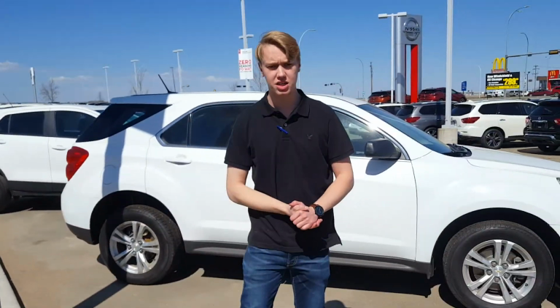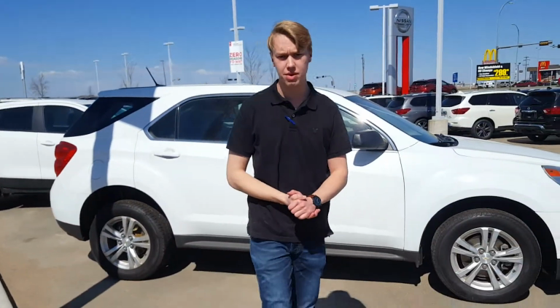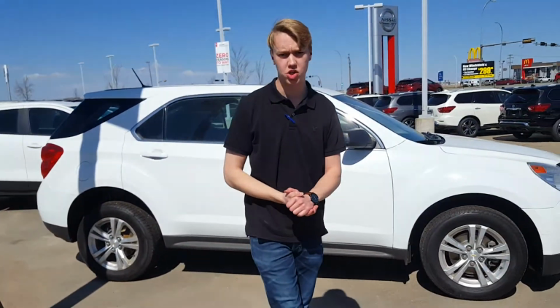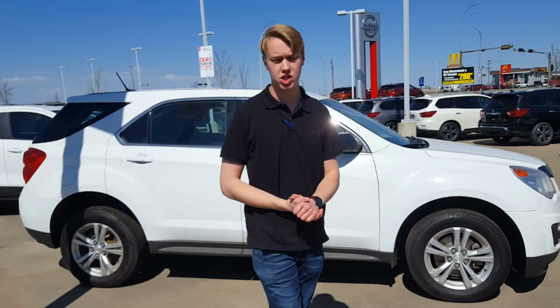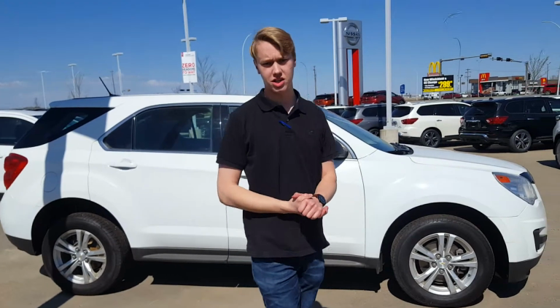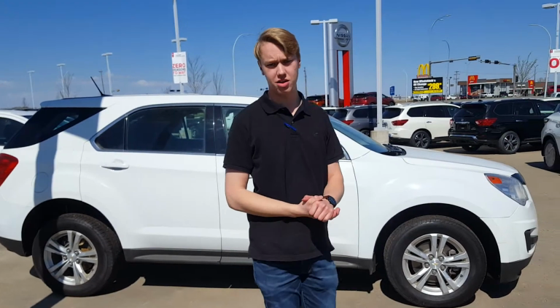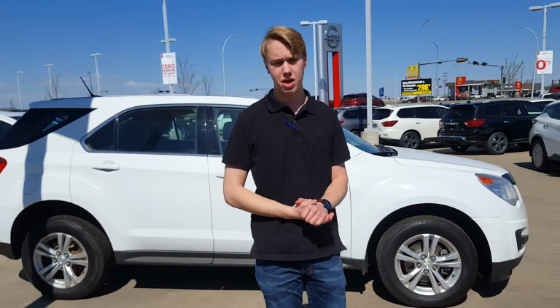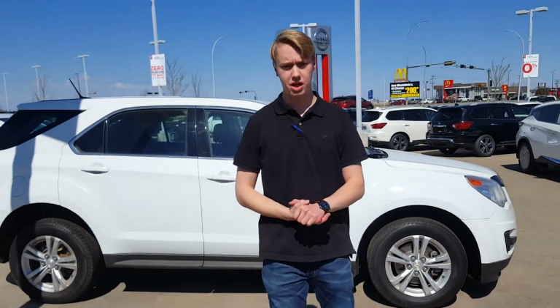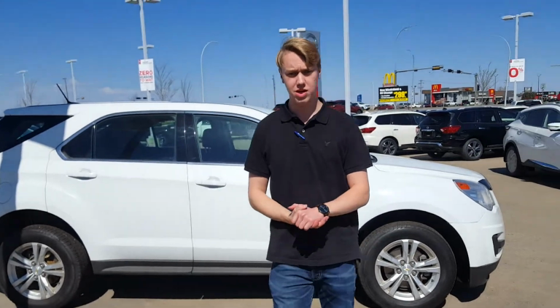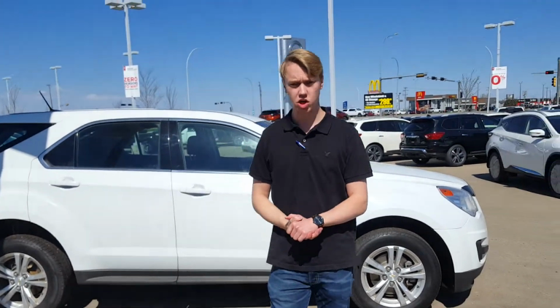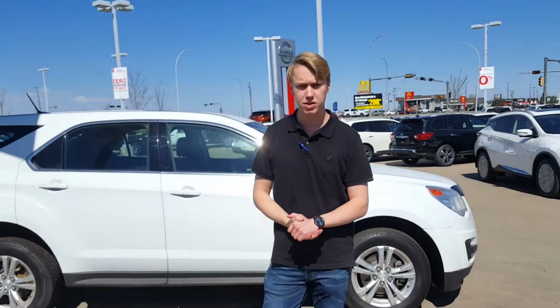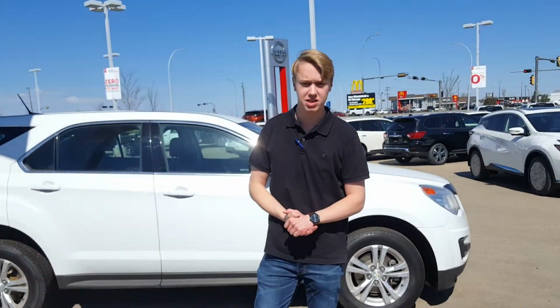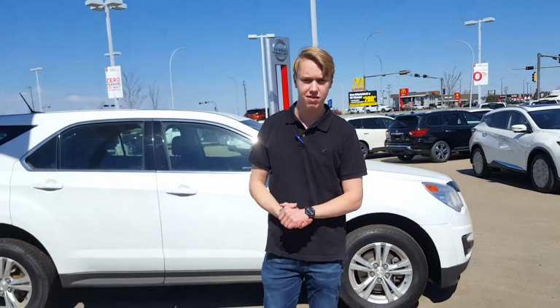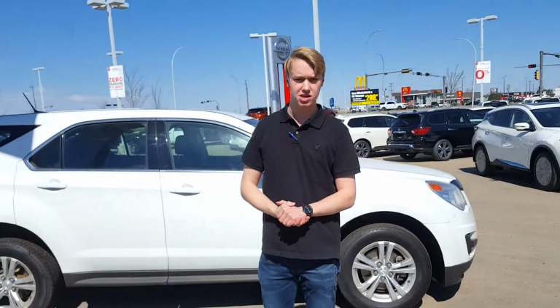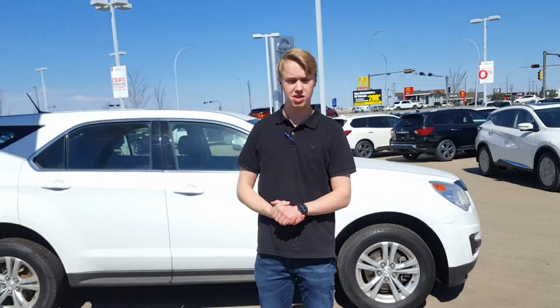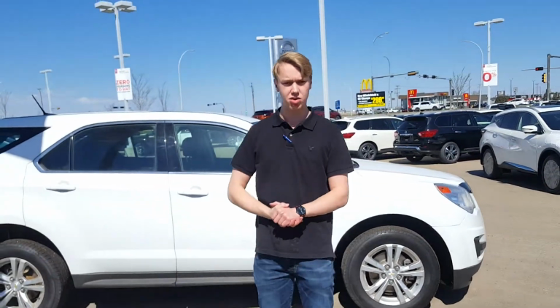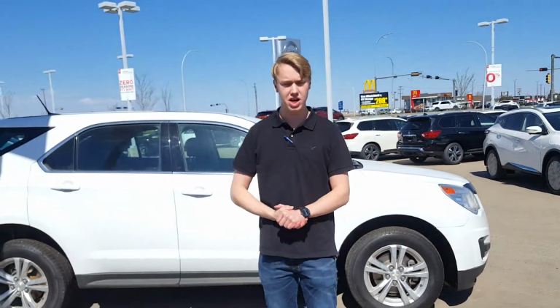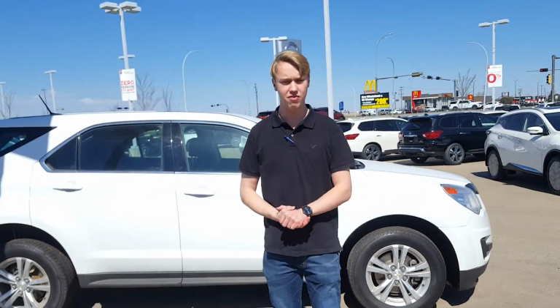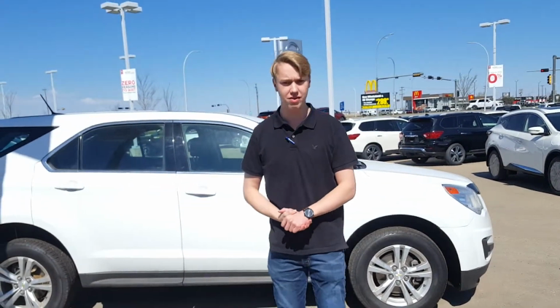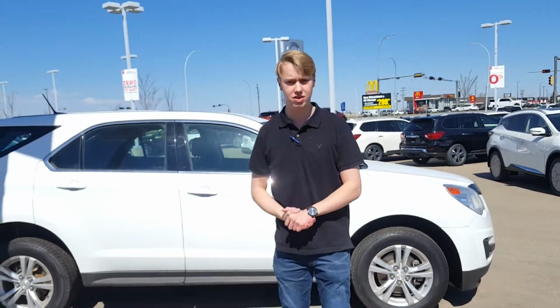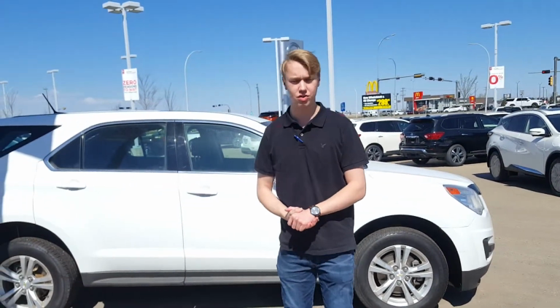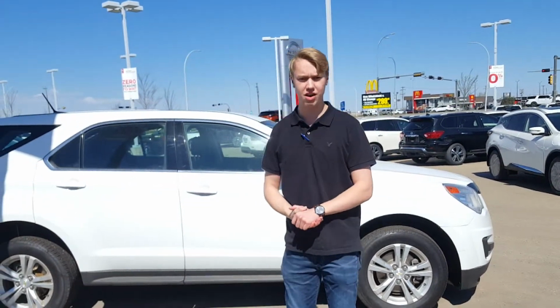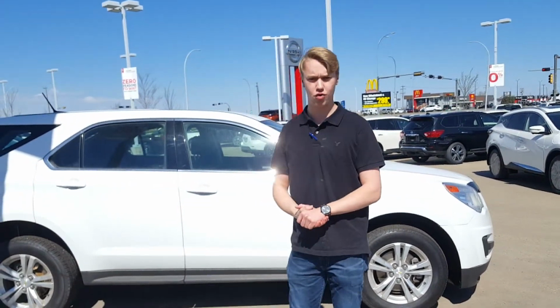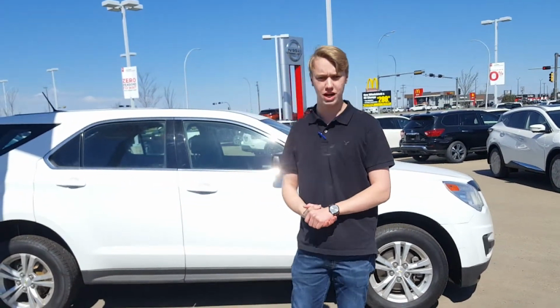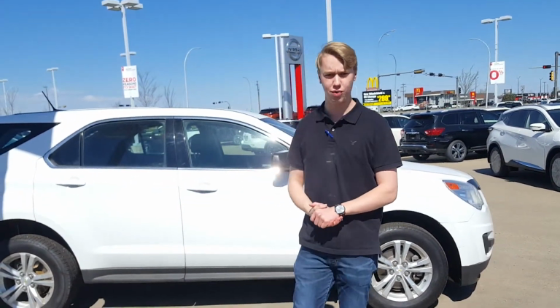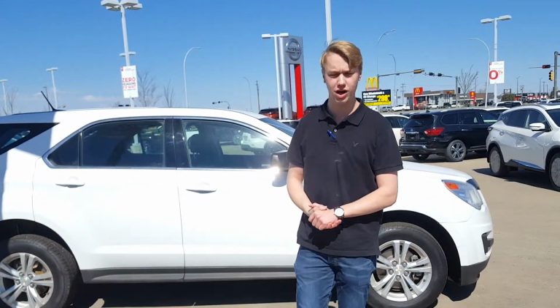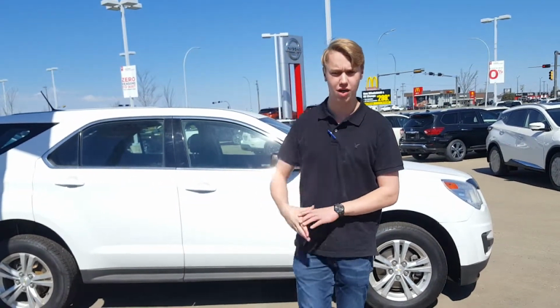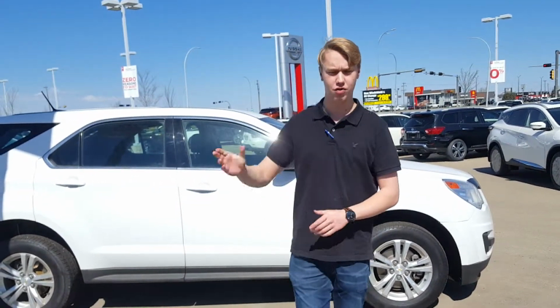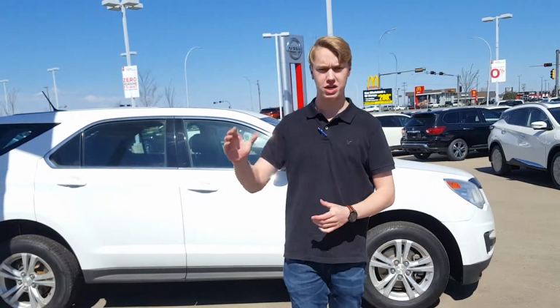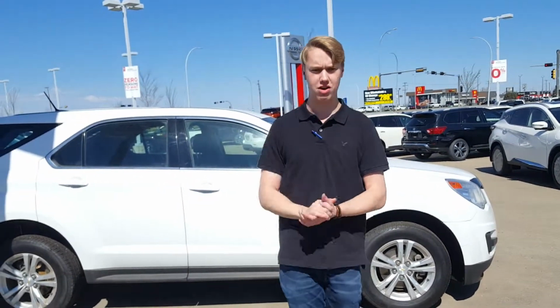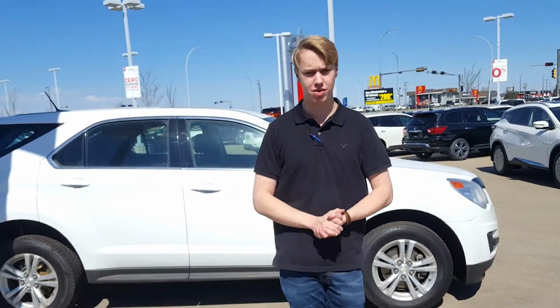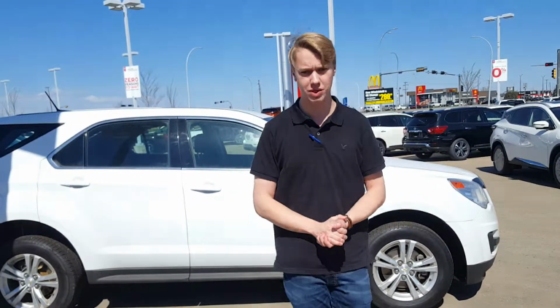Davis, if this is something that you're interested in, give me a shout please at 780-850-9491. I look forward to hearing from you.